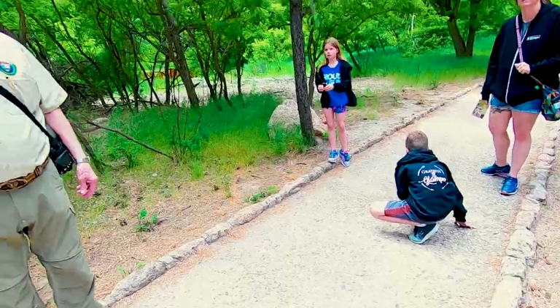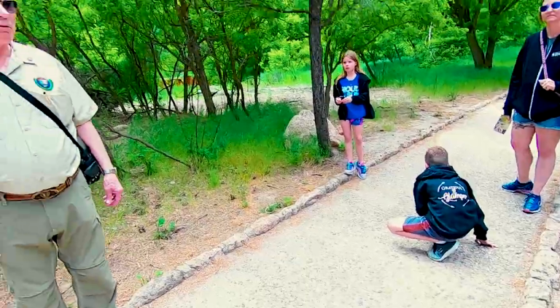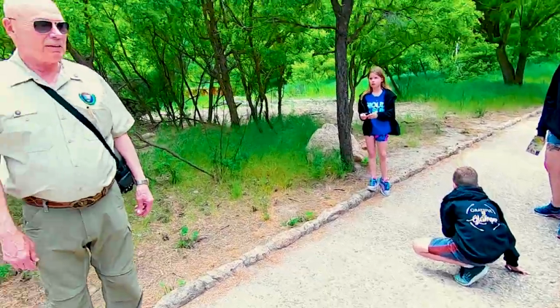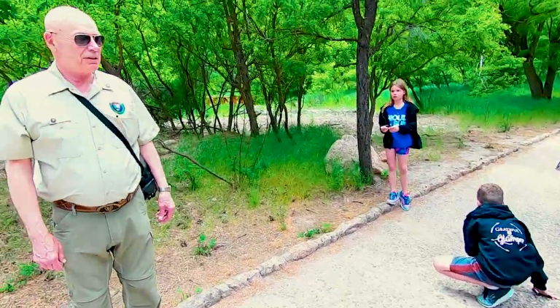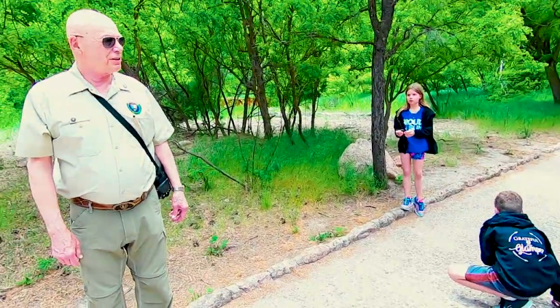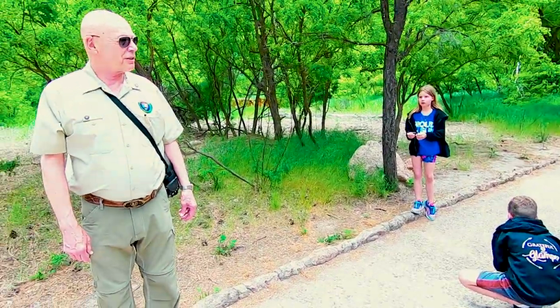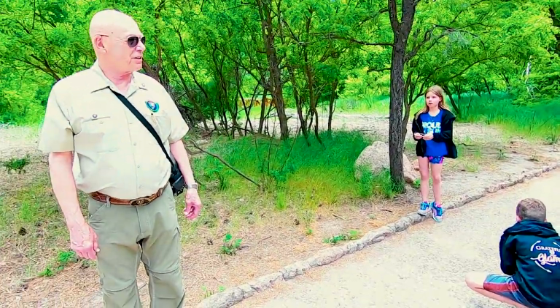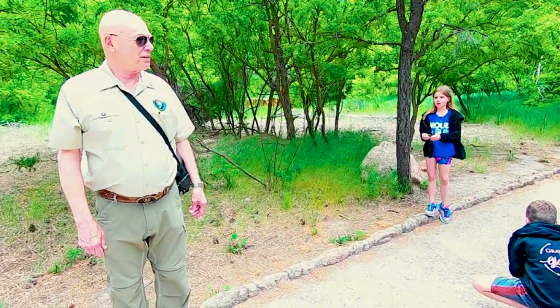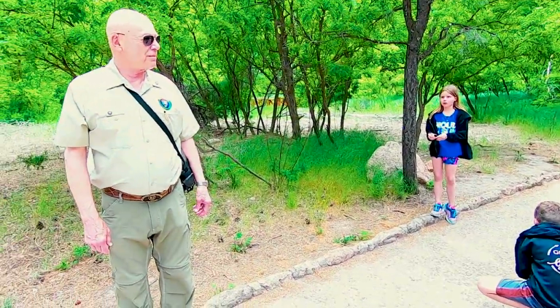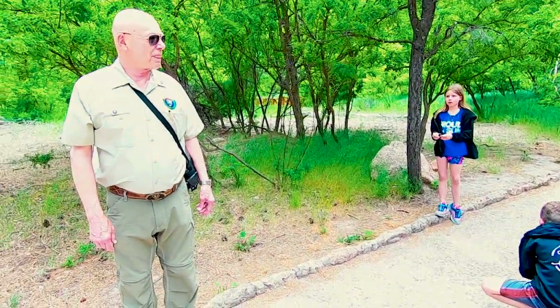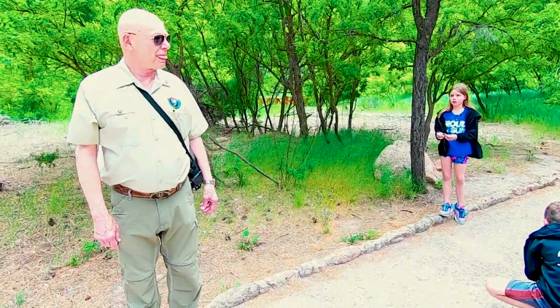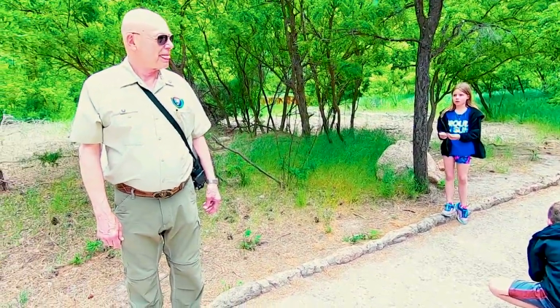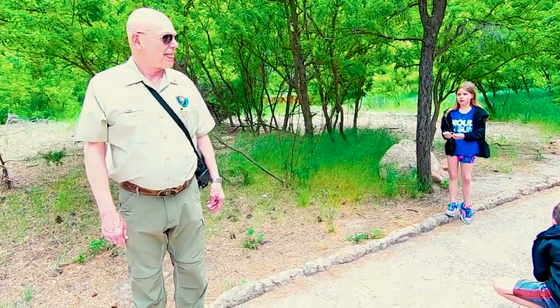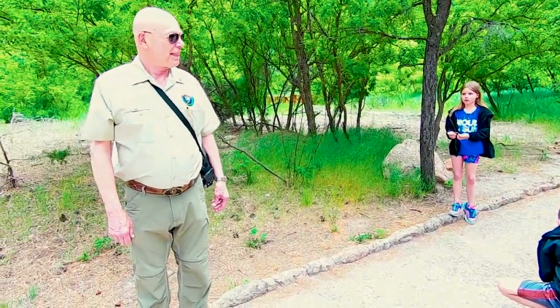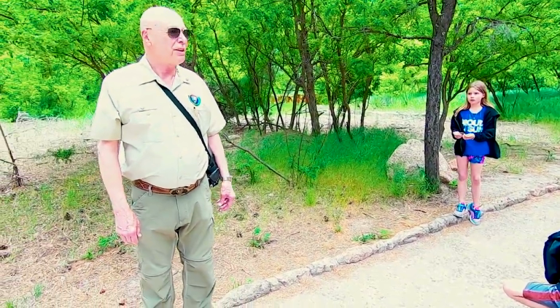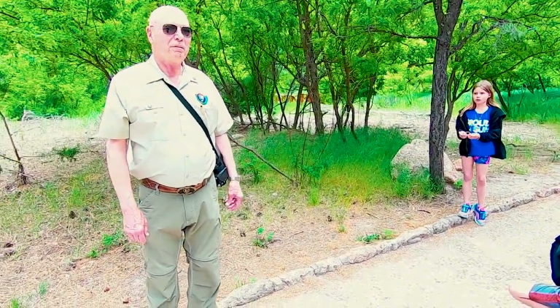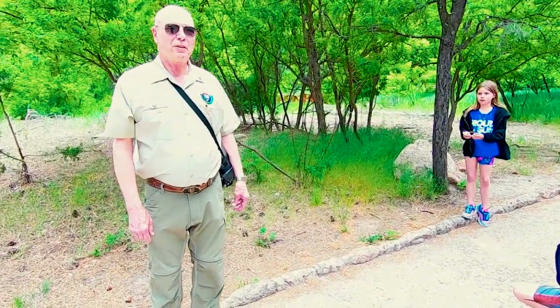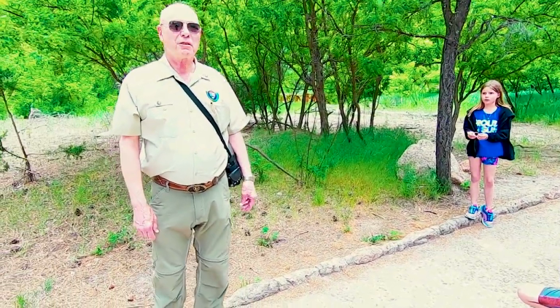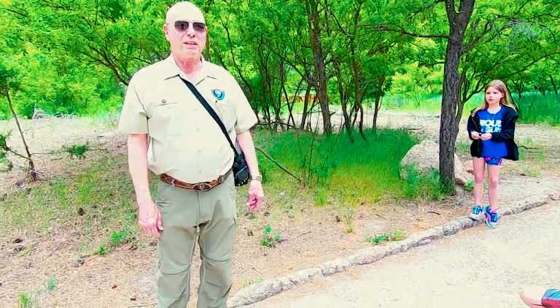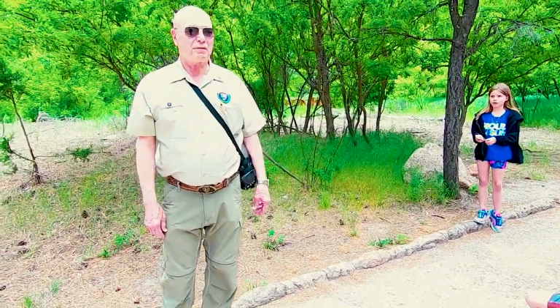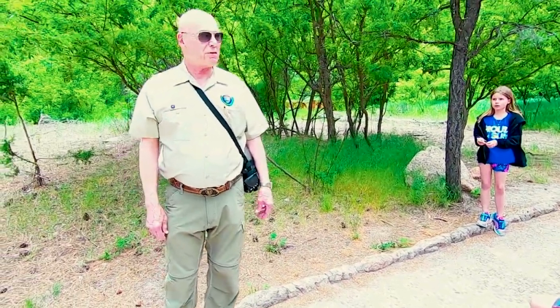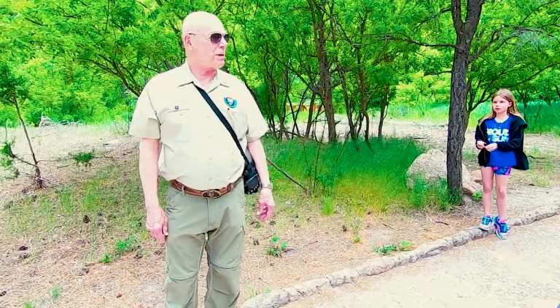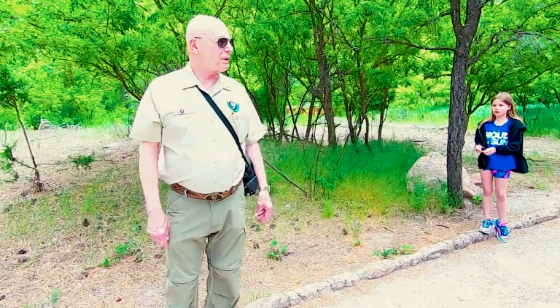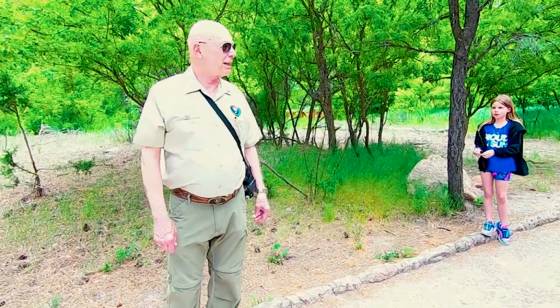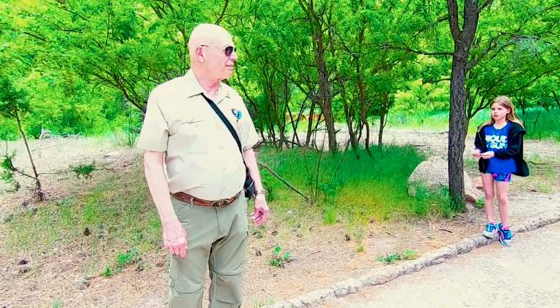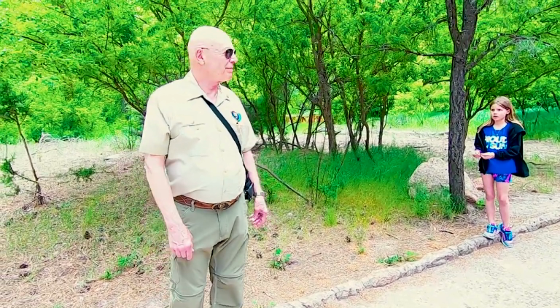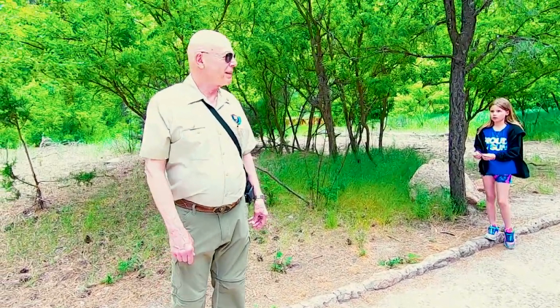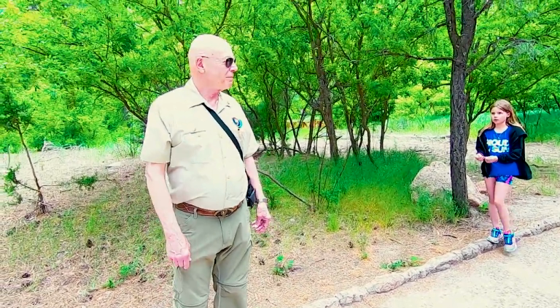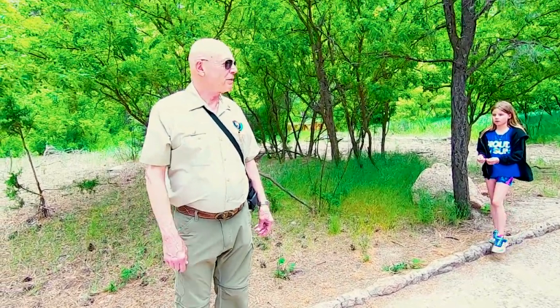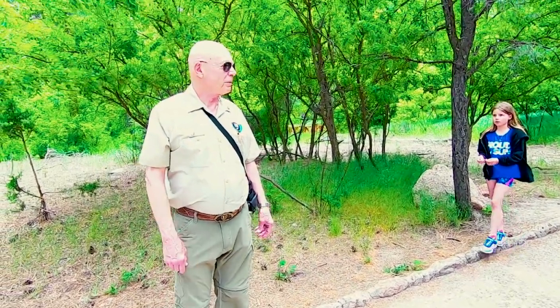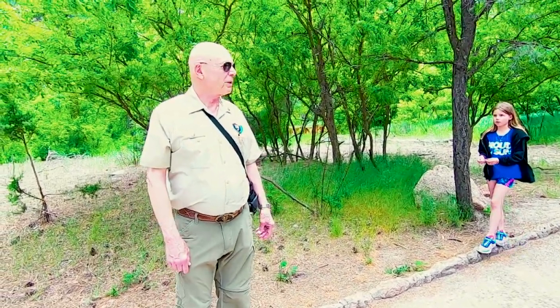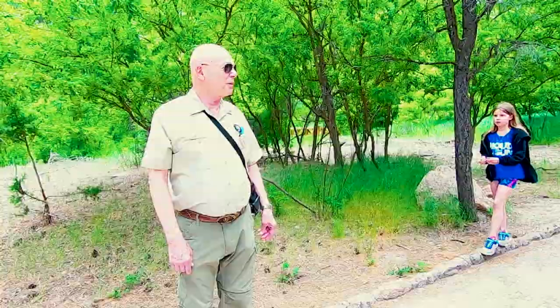Over 500 years ago people lived here. There are some things left behind — some pottery — but it's pretty cool.